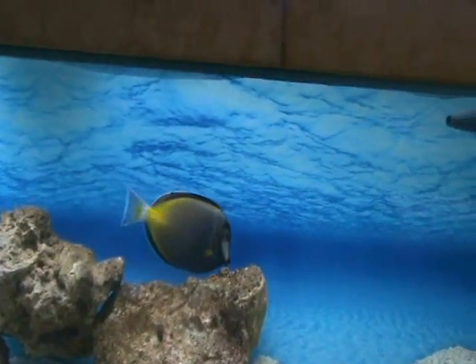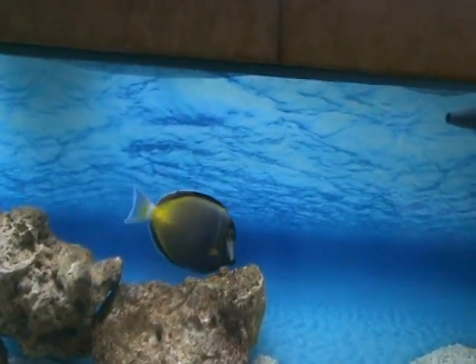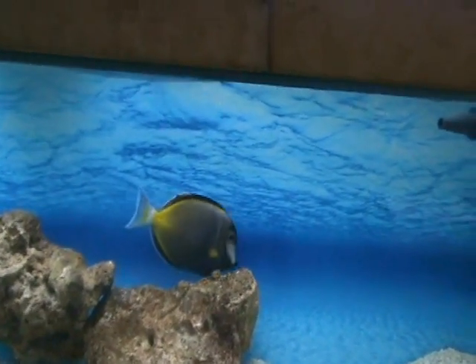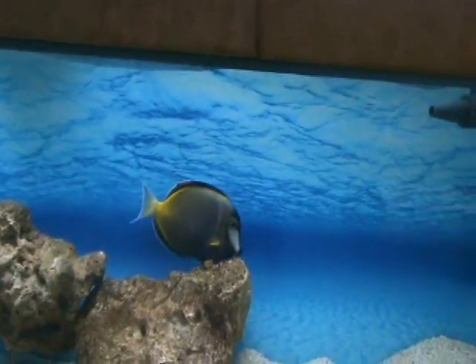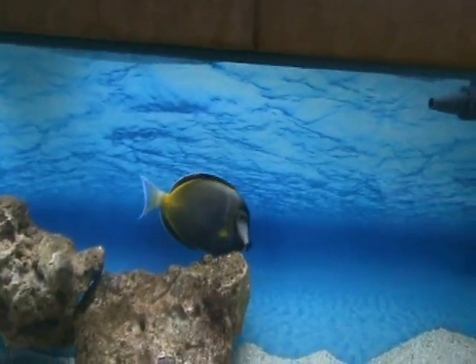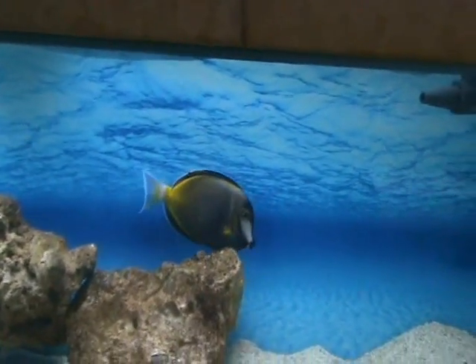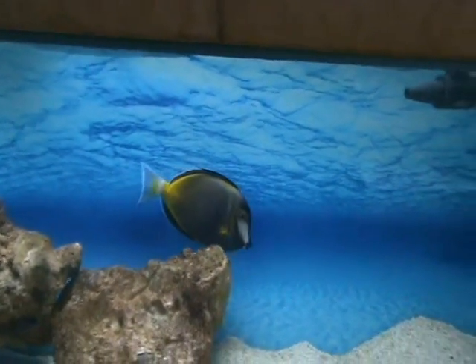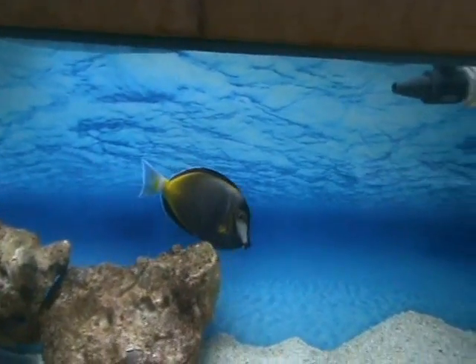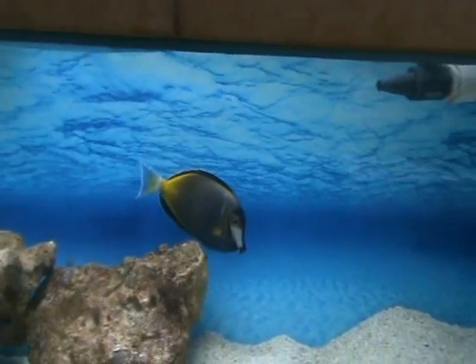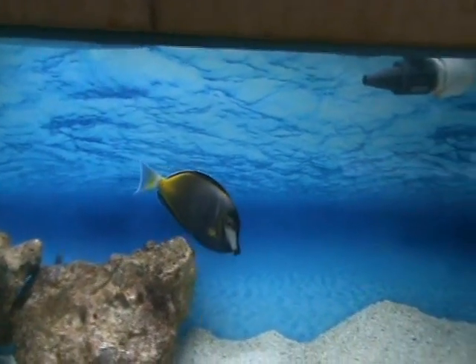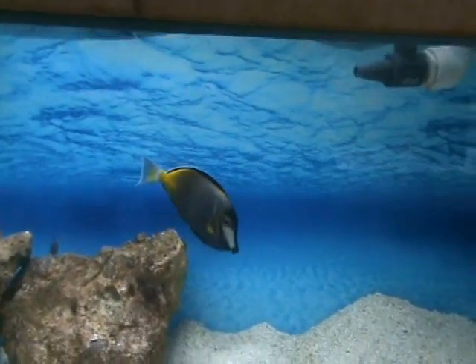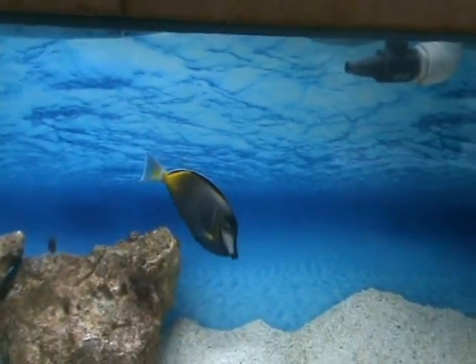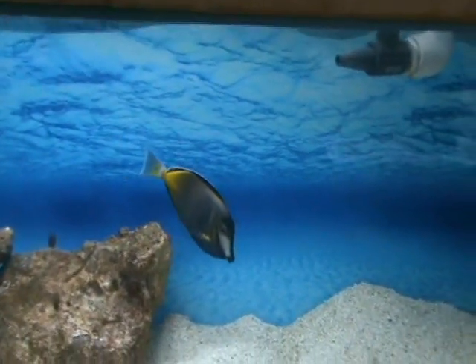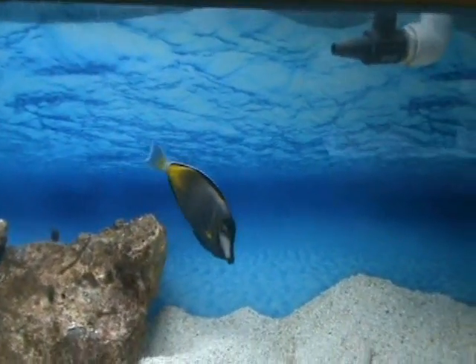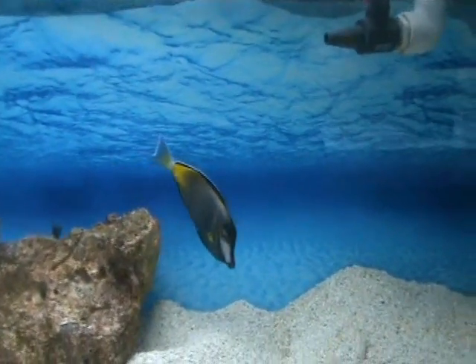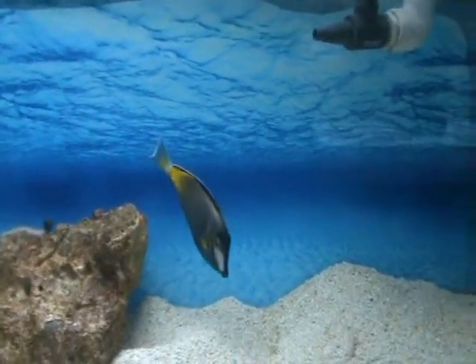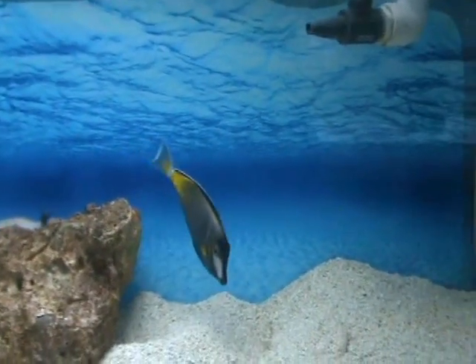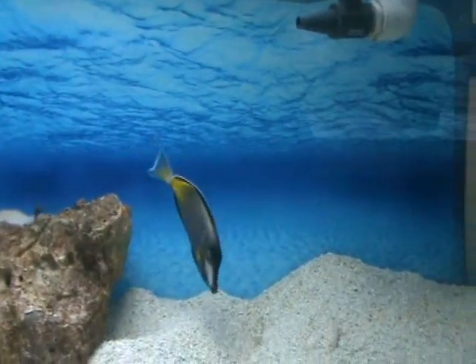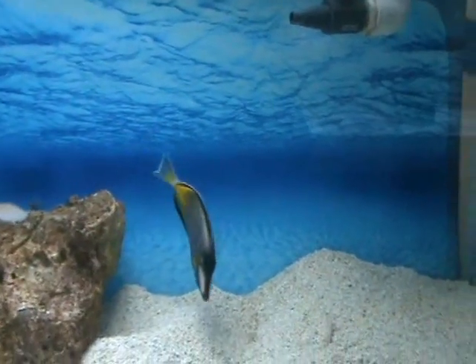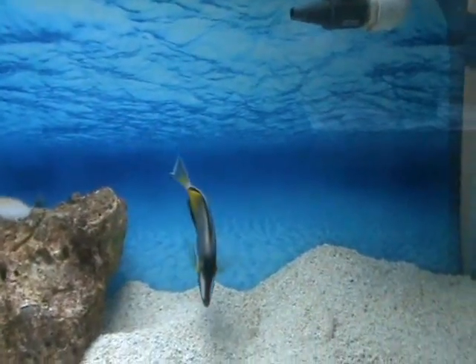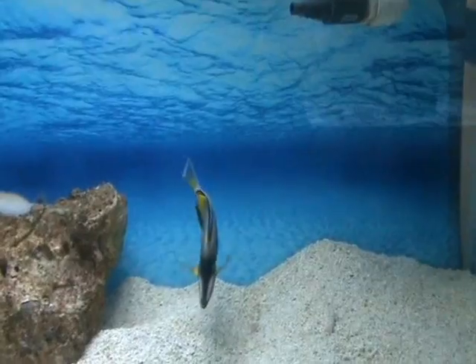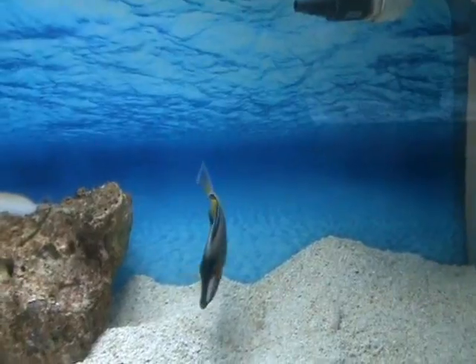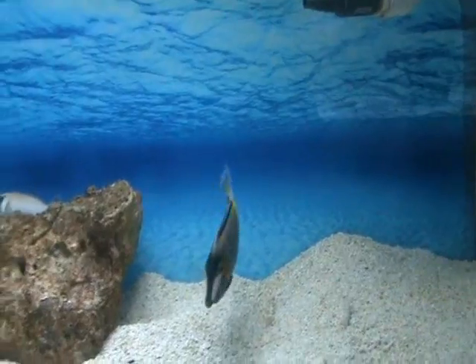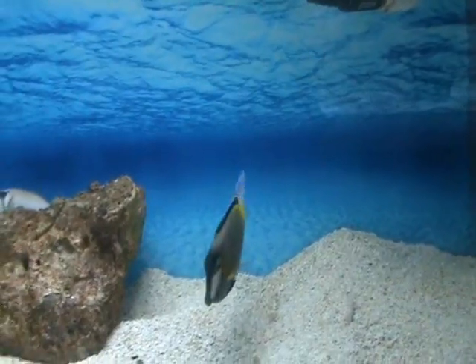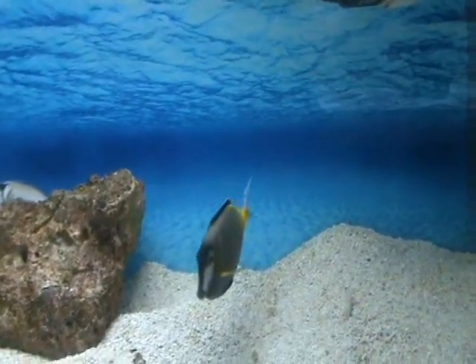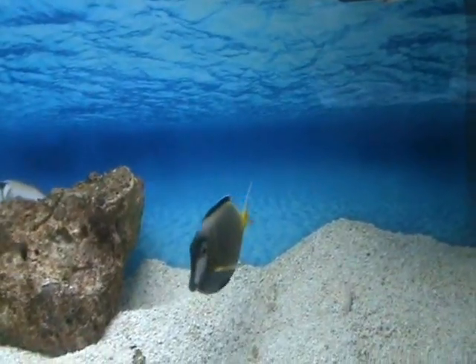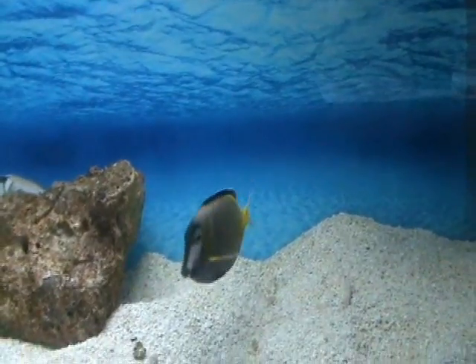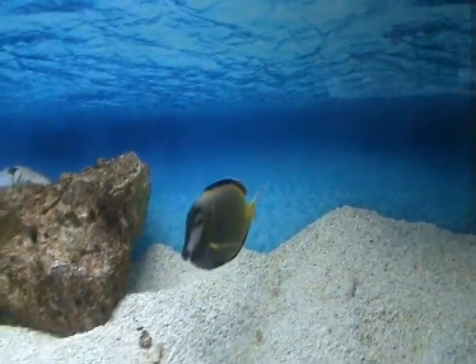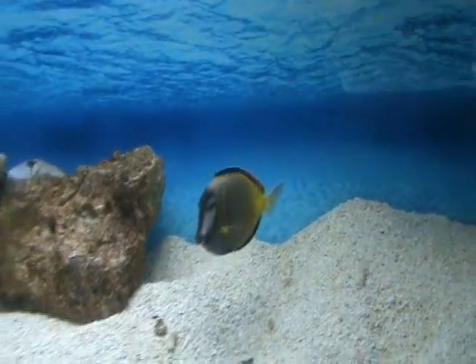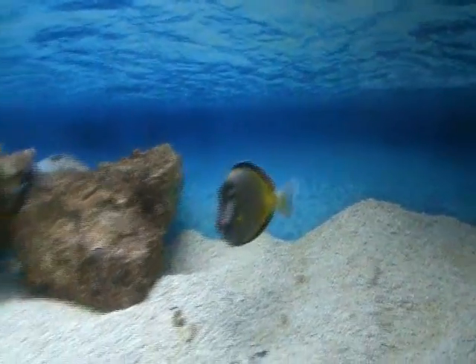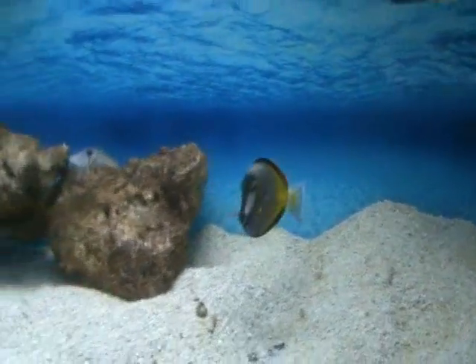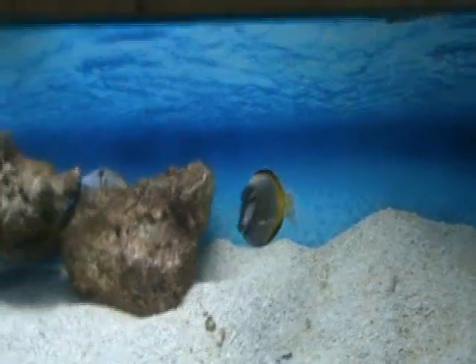And here we've got a nice large powder brown tang — about five inches. Very similar to the powder blue temperament-wise. Will do well in a community tank and a reef tank as well.